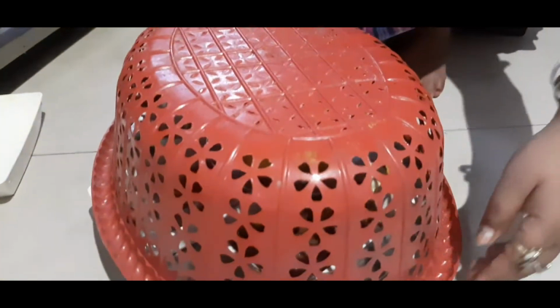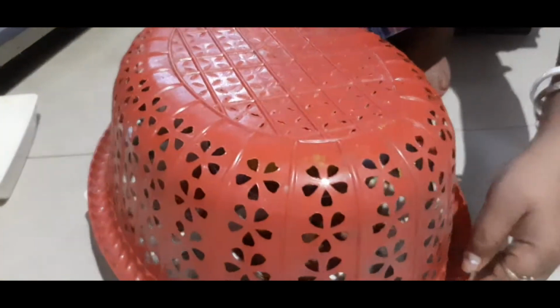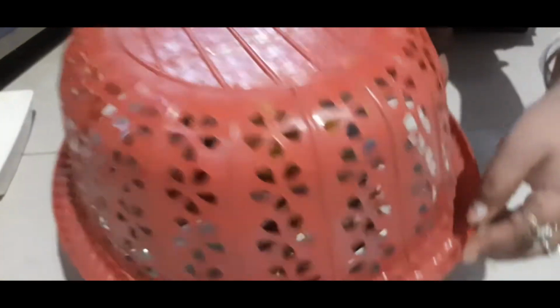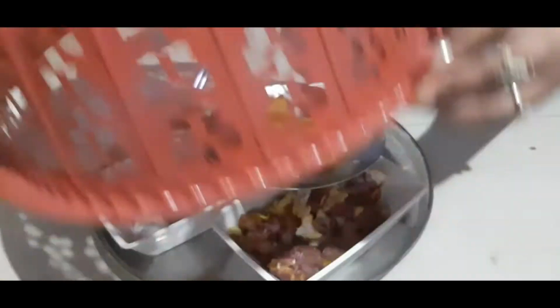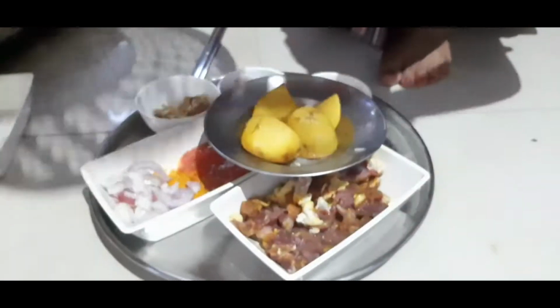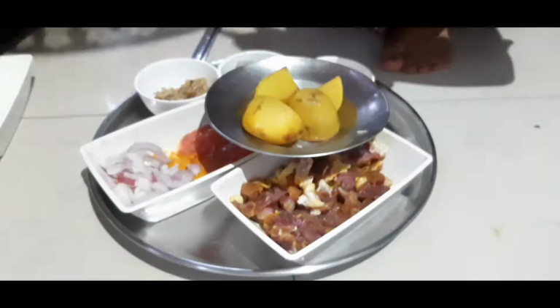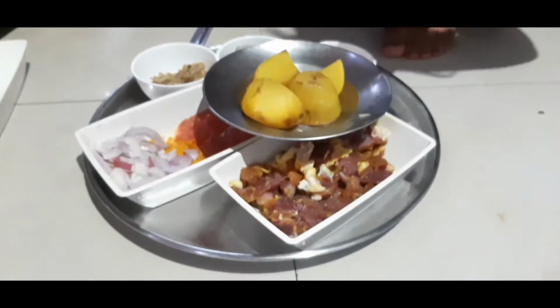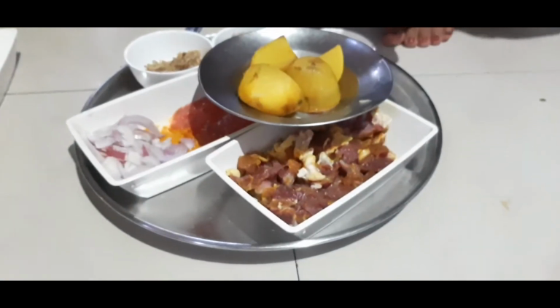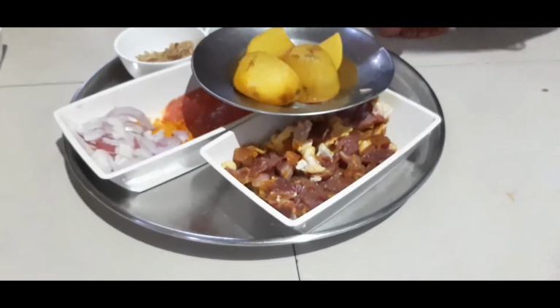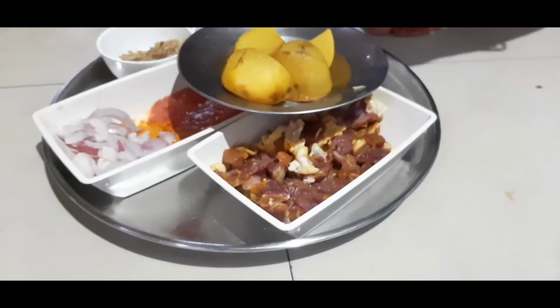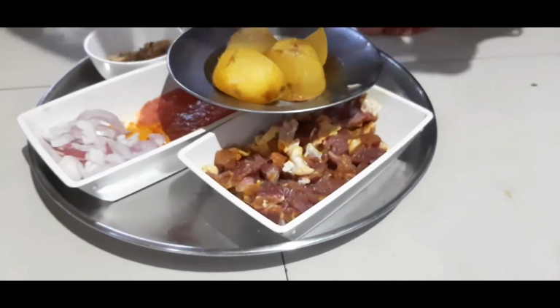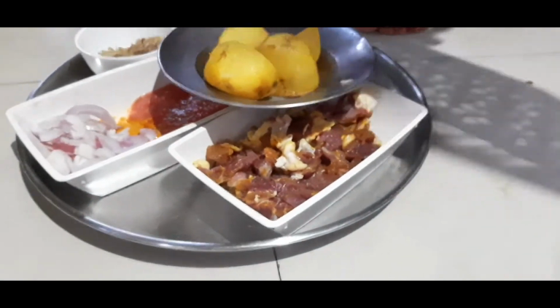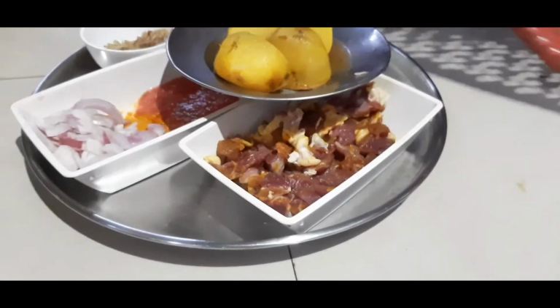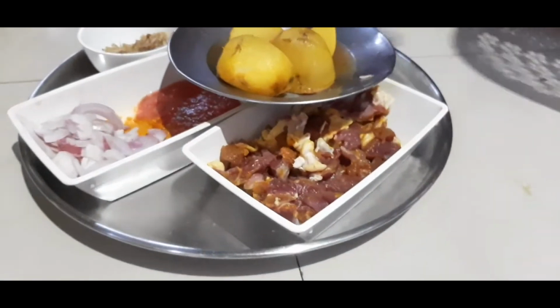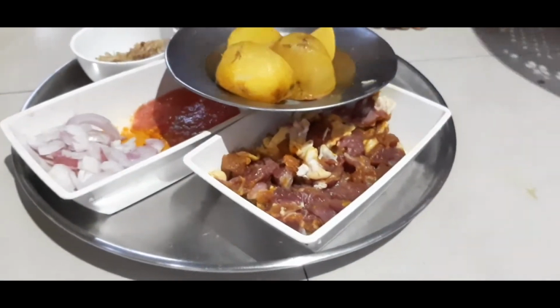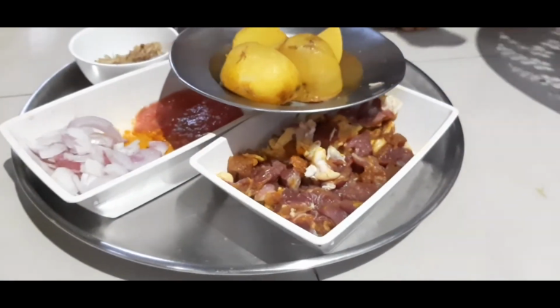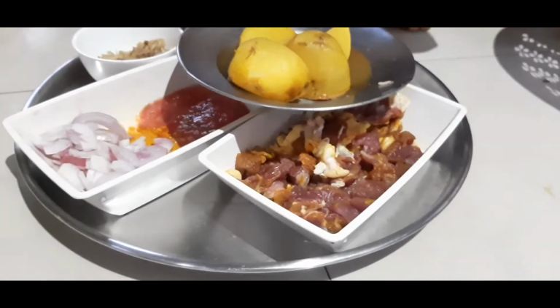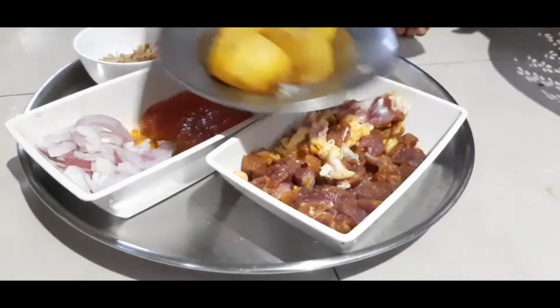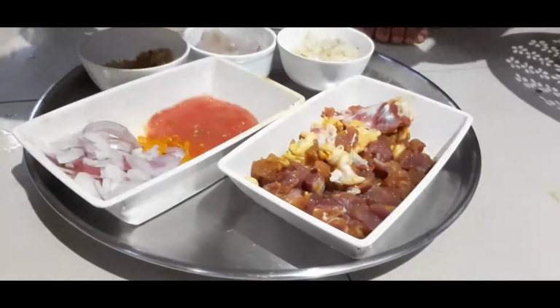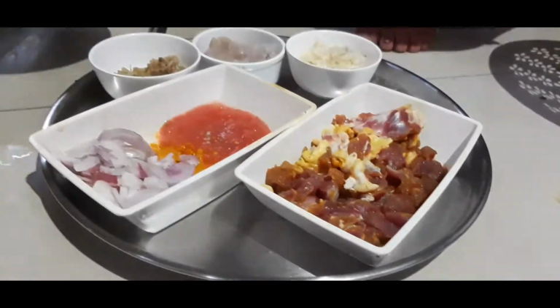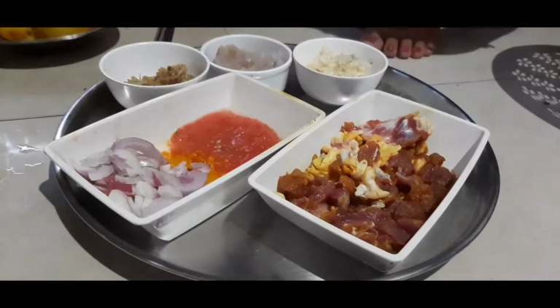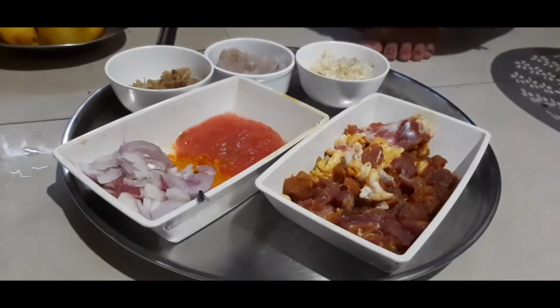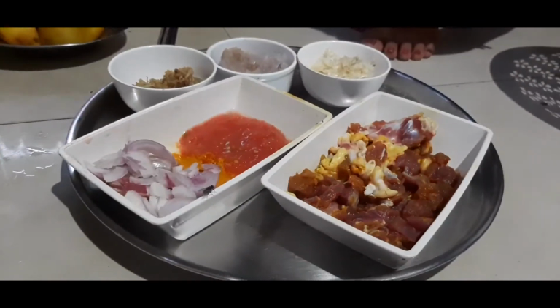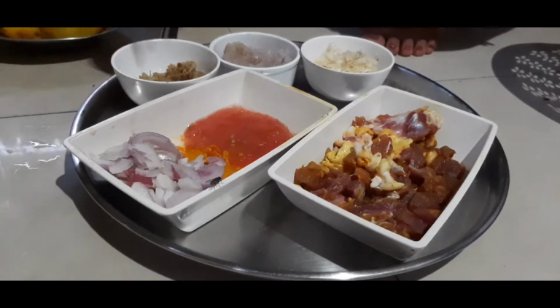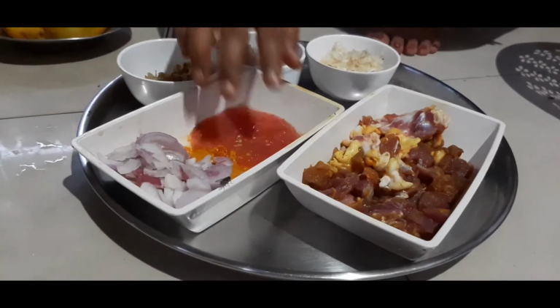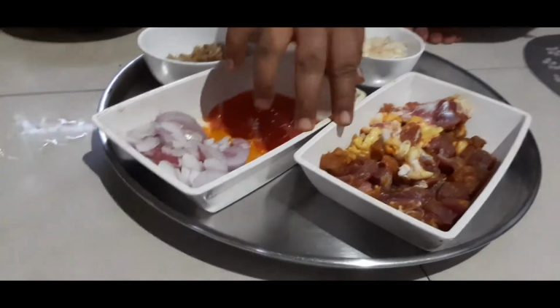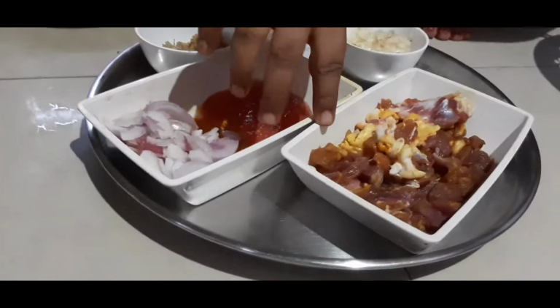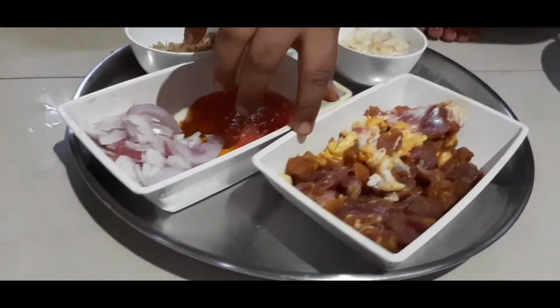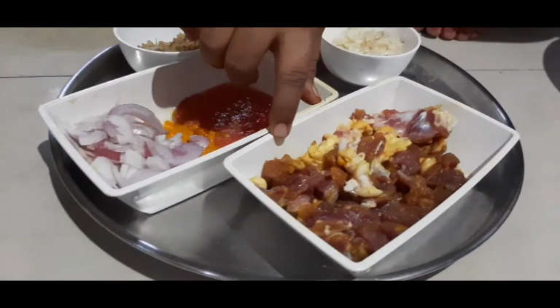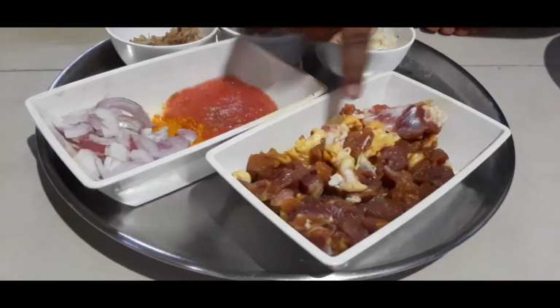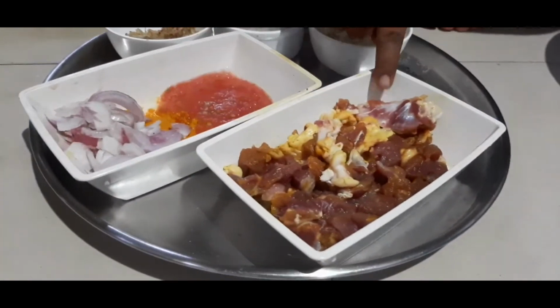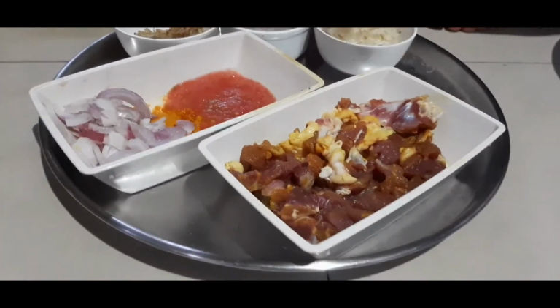Hello friends, I am going to show my chocolate recipe. For this recipe, a tomato, halua, biryani.